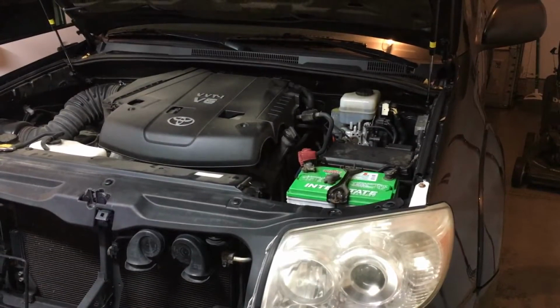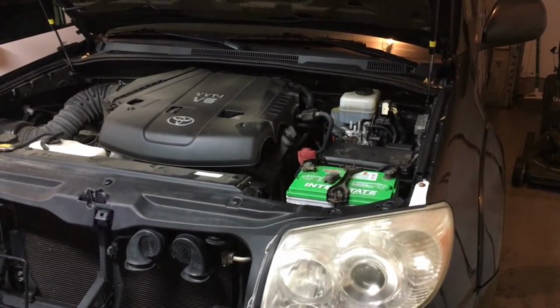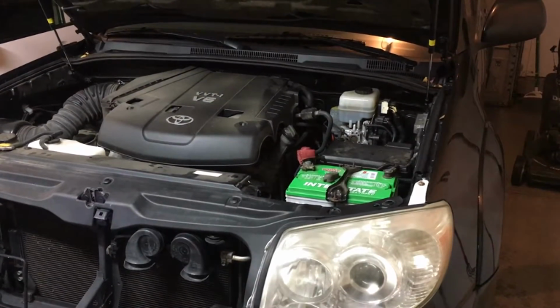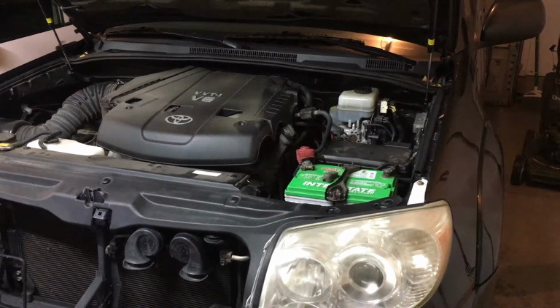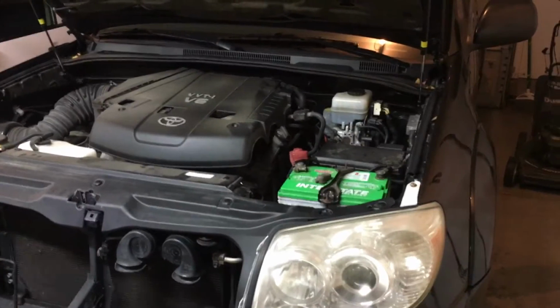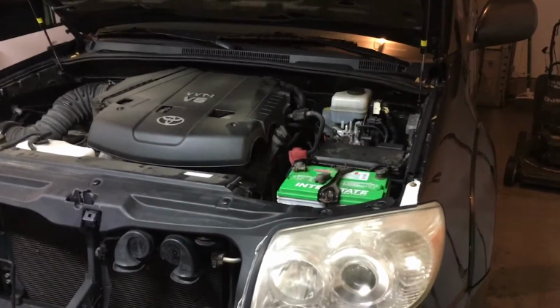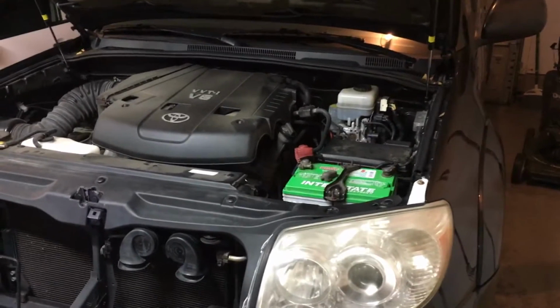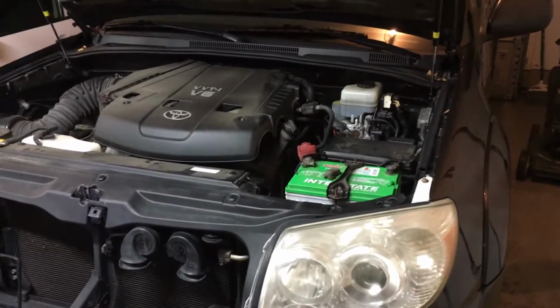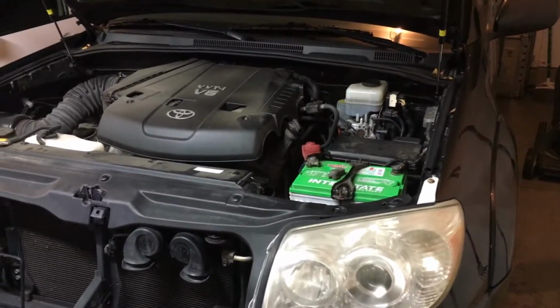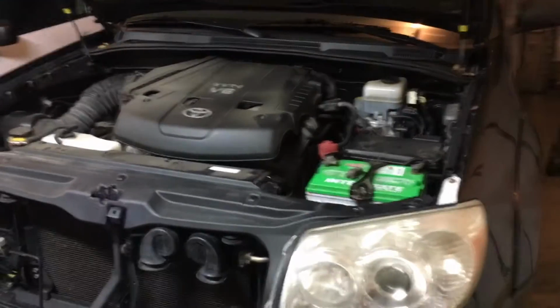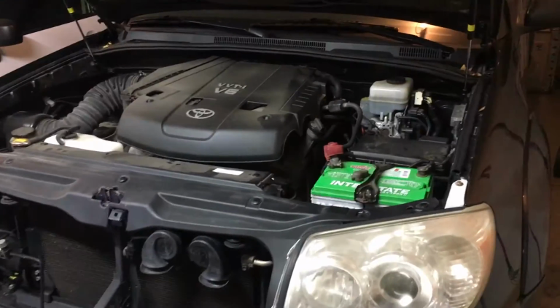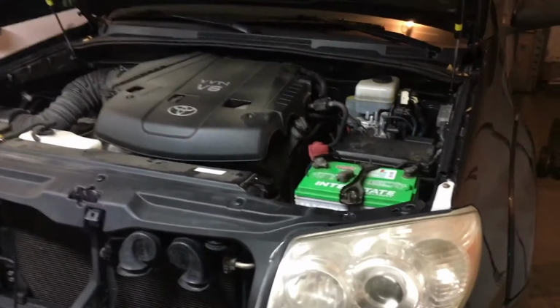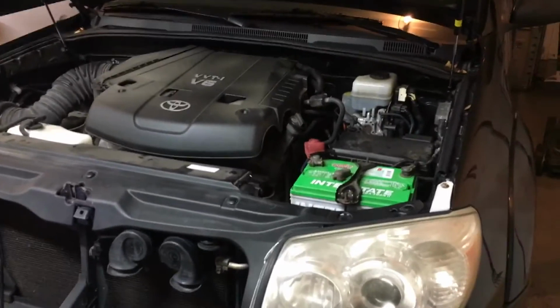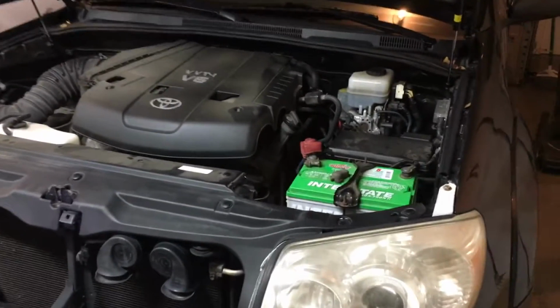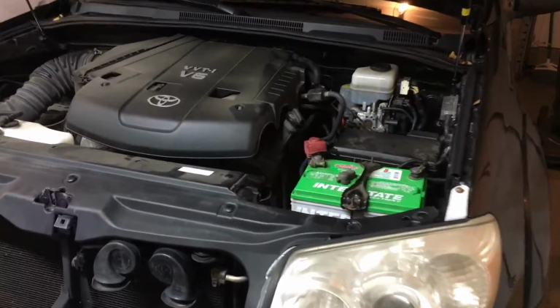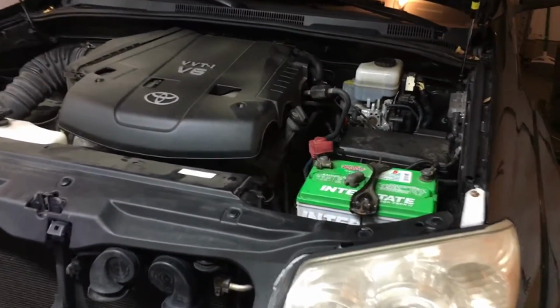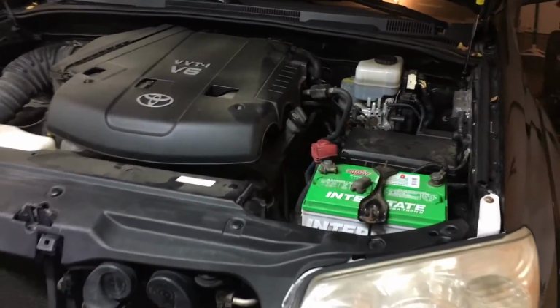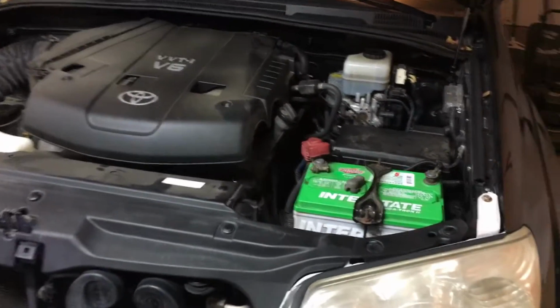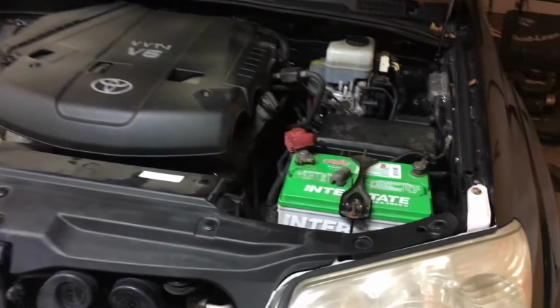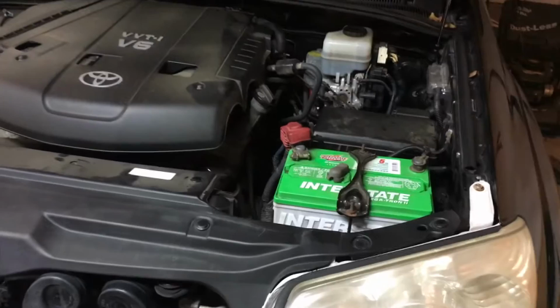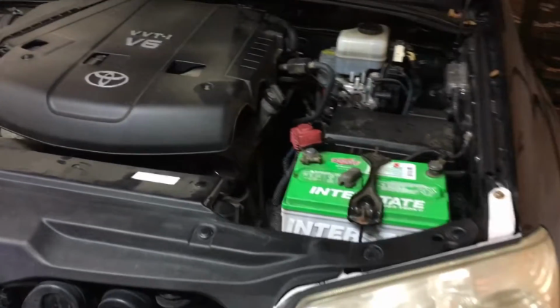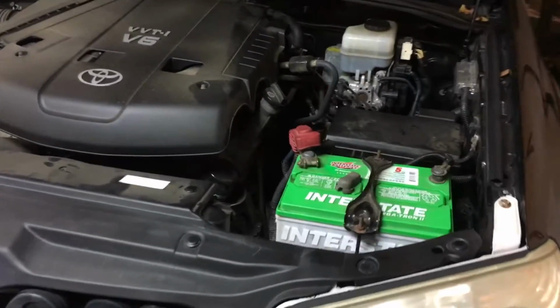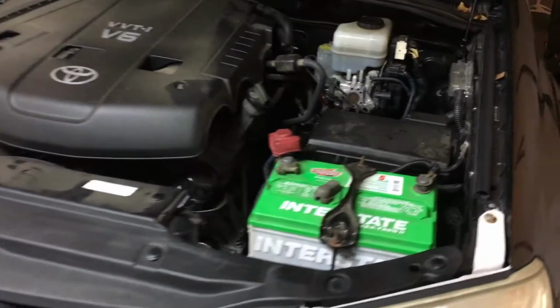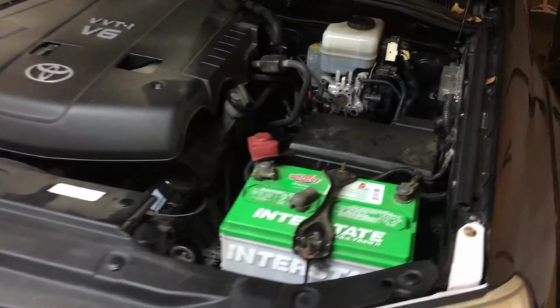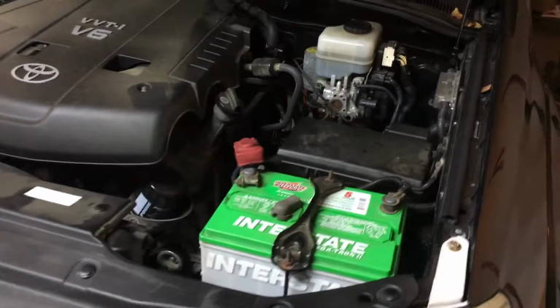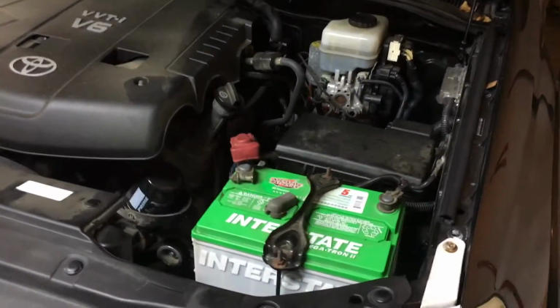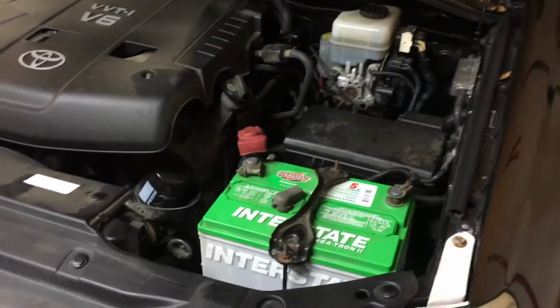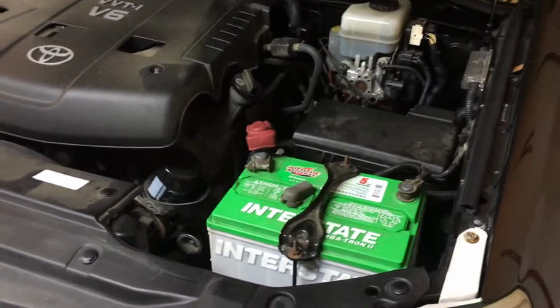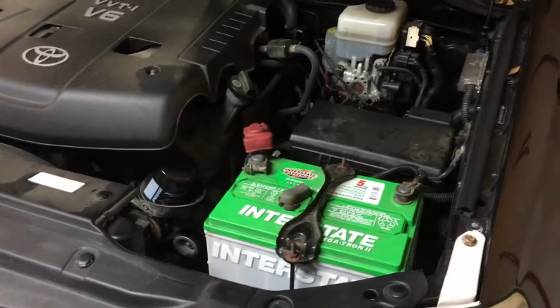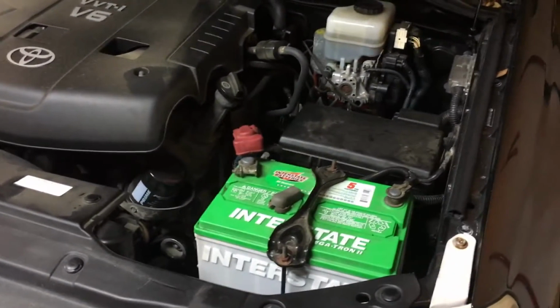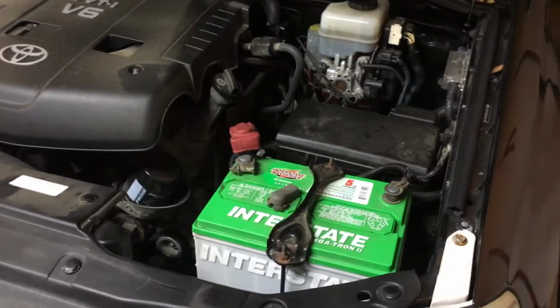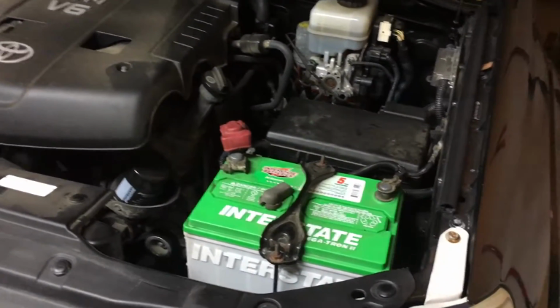Progo Beast here doing another install today. Today we're doing a Big 3 upgrade on the Toyota Forerunner.